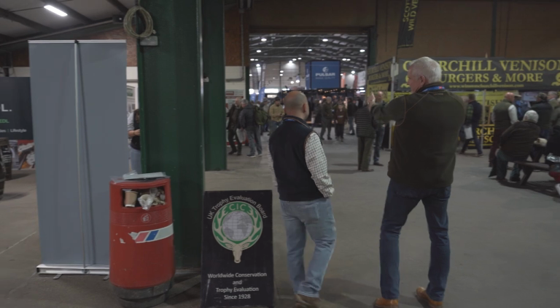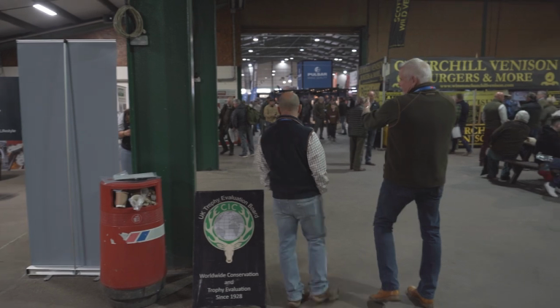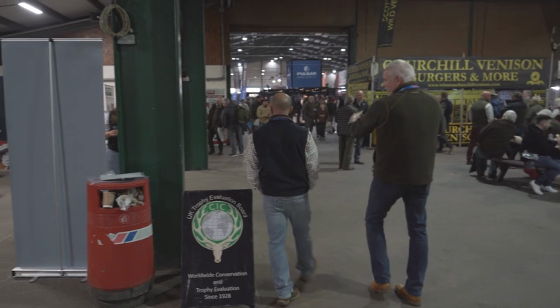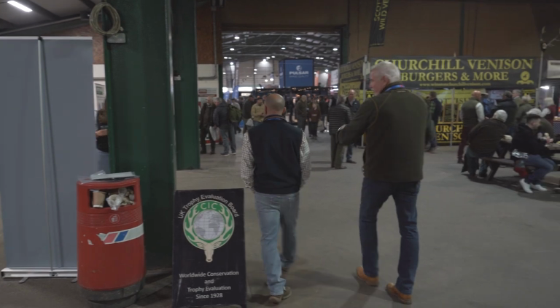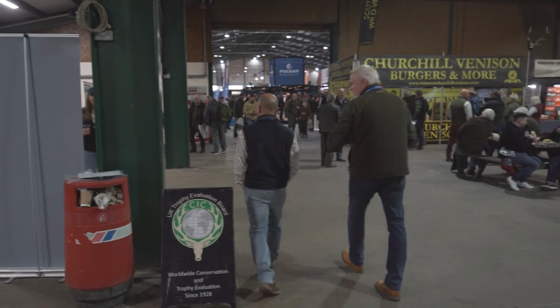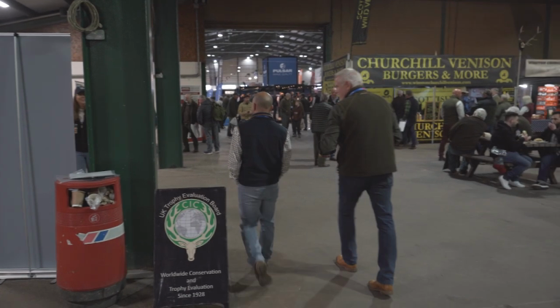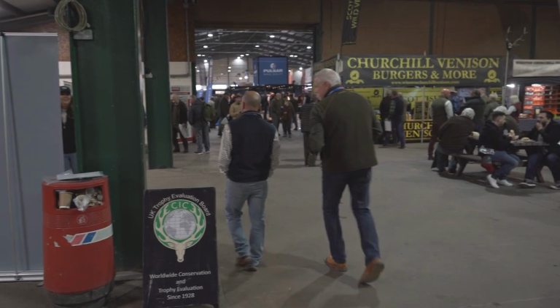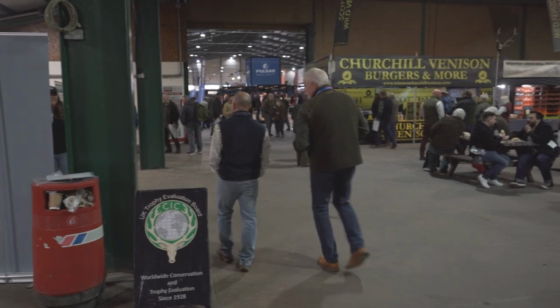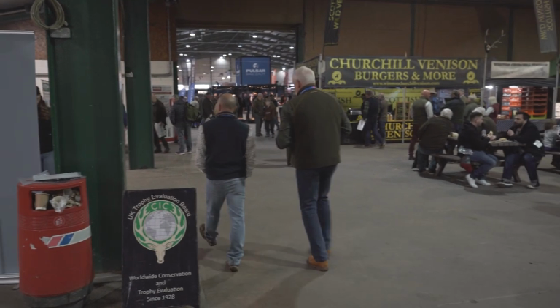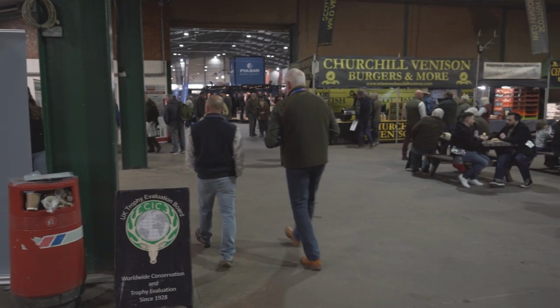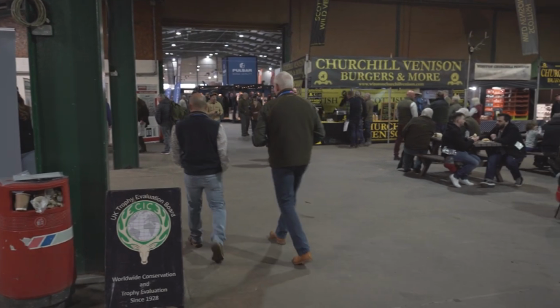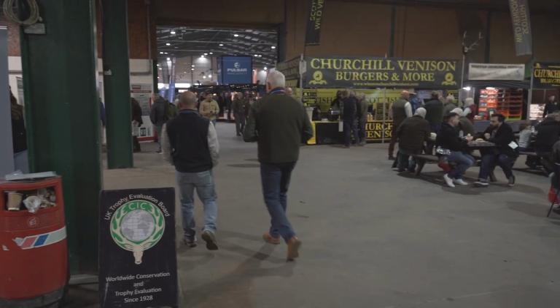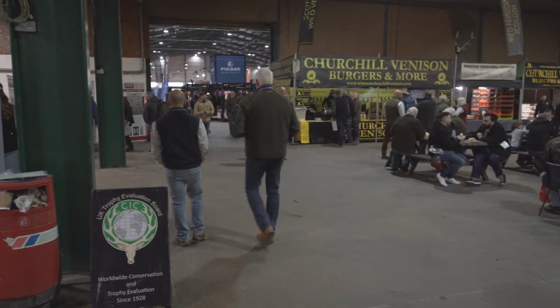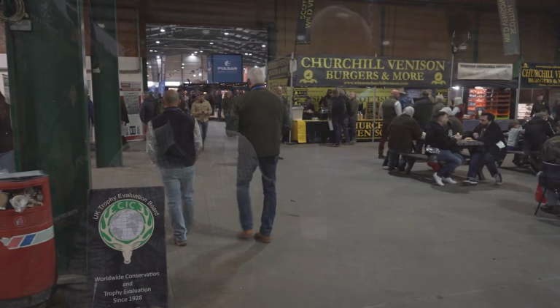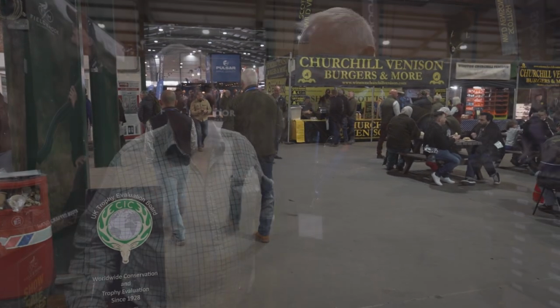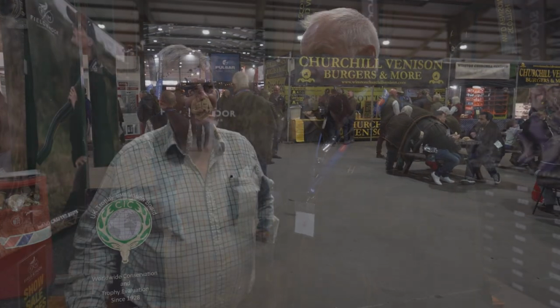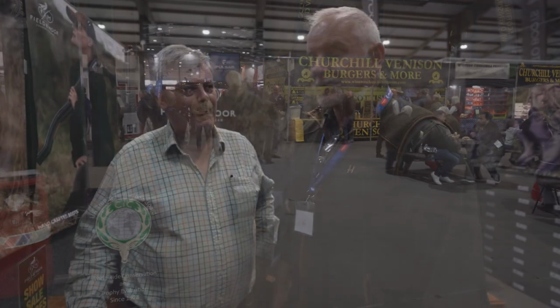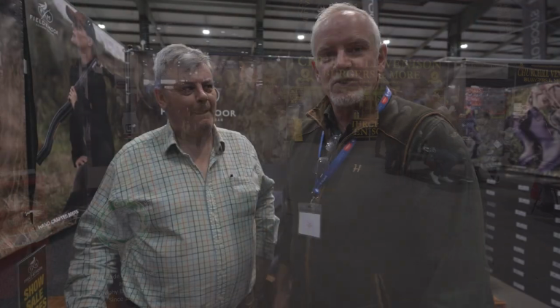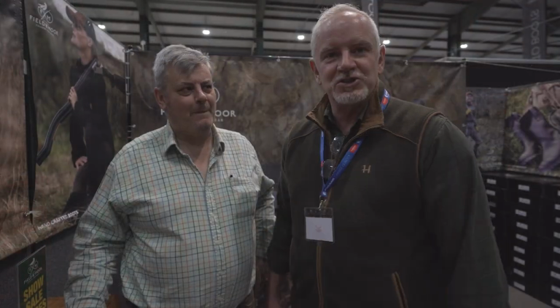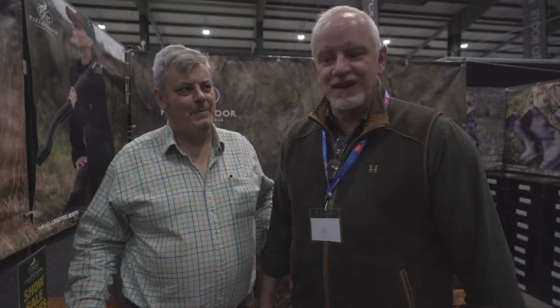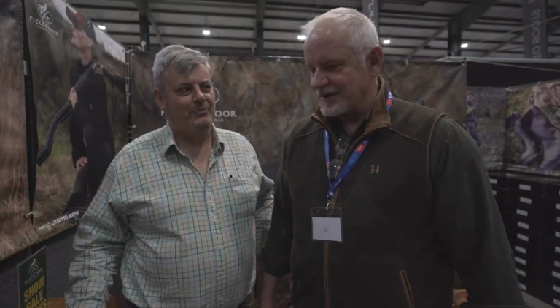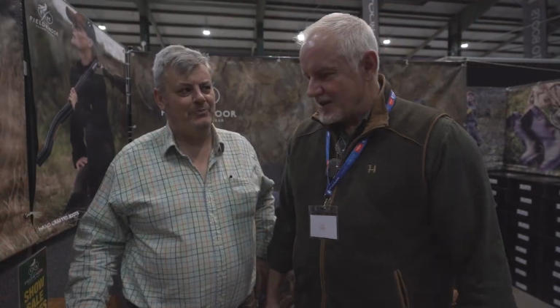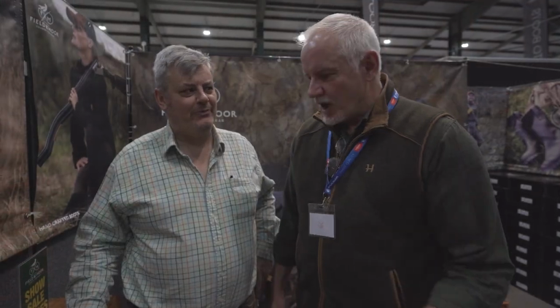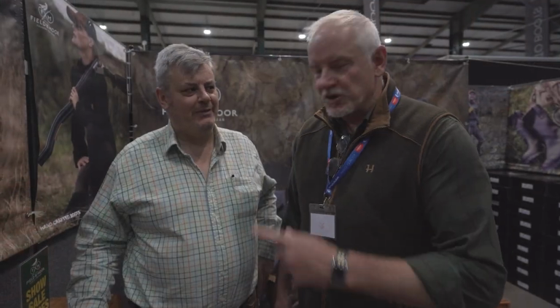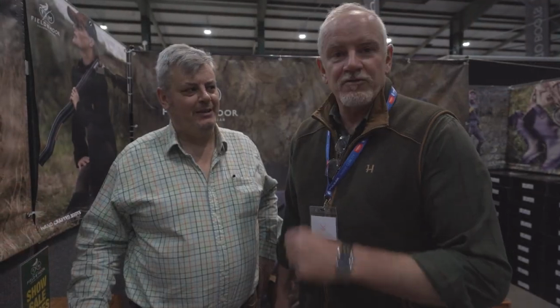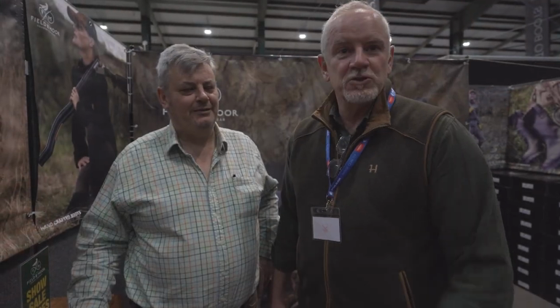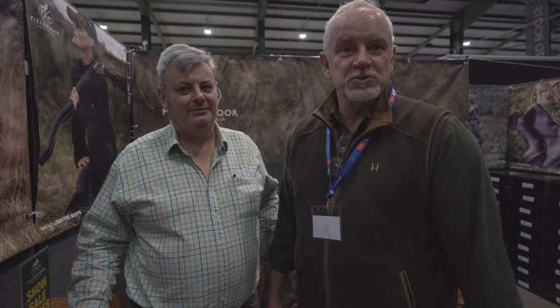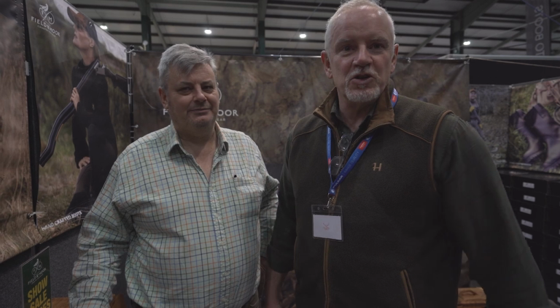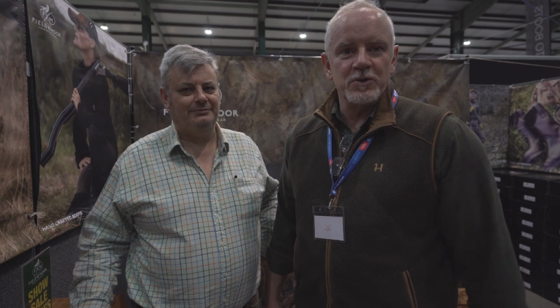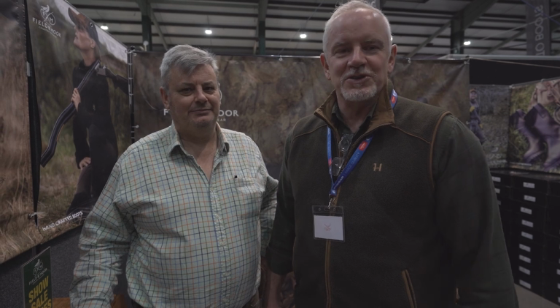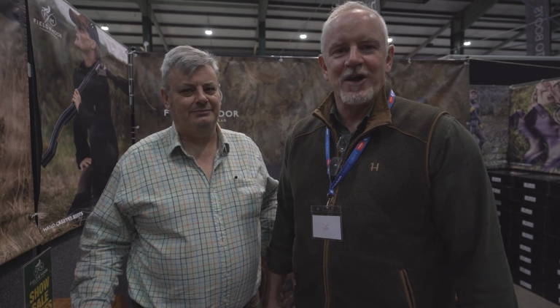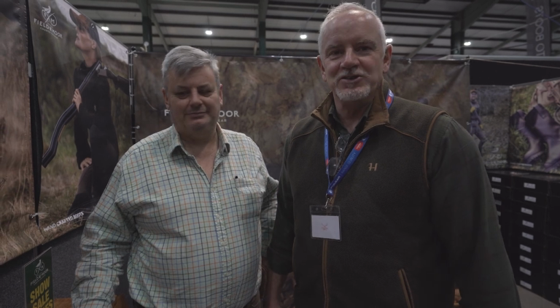We're here live at The Stalking Show and I'm on the Field and Moor stand. We're going to have a look at some new boots in the range.